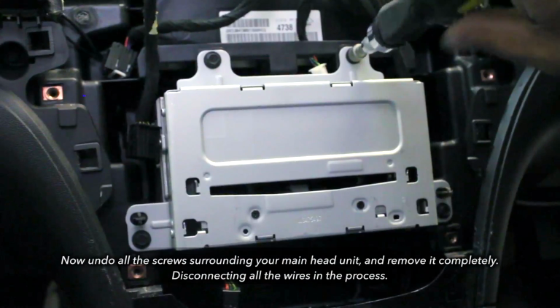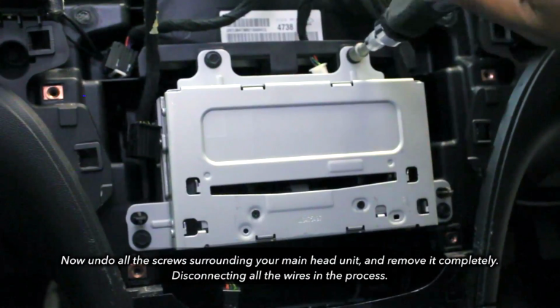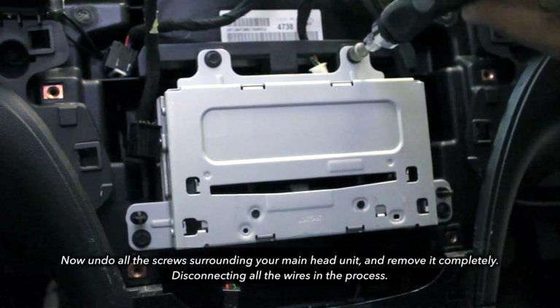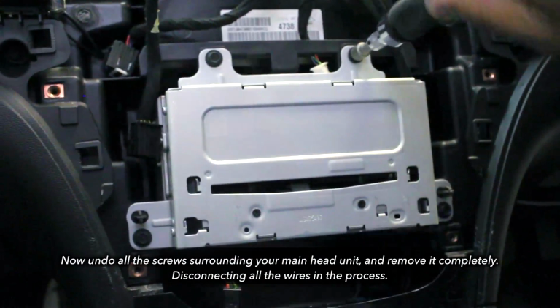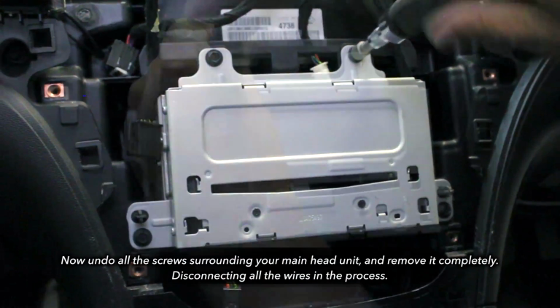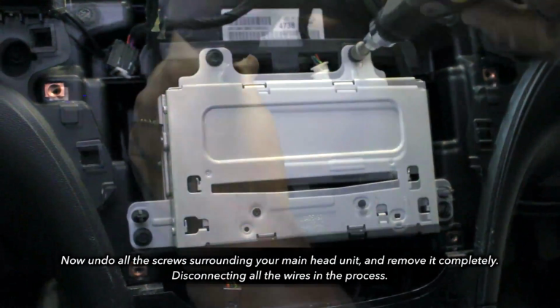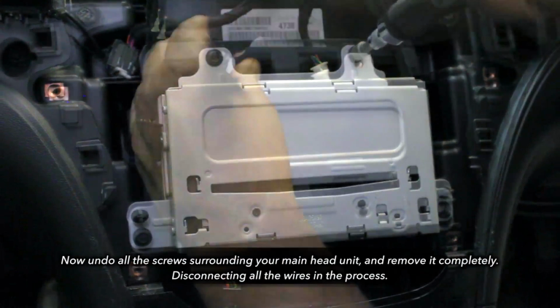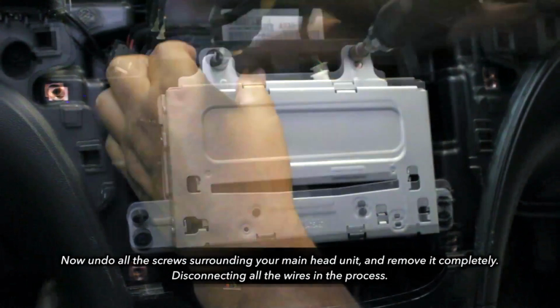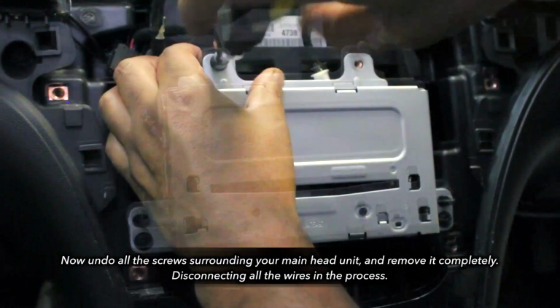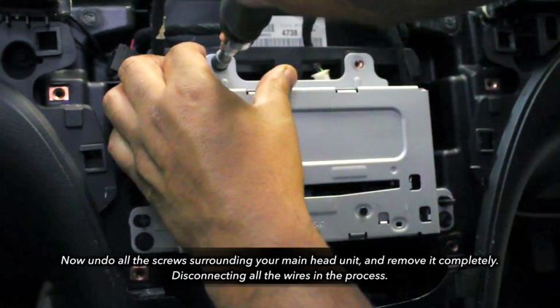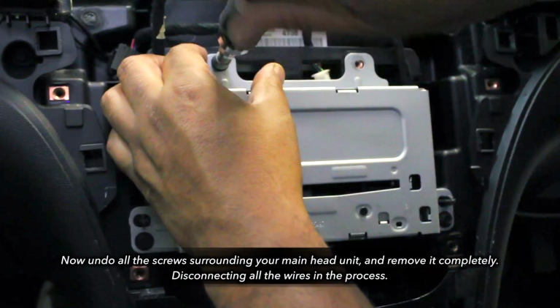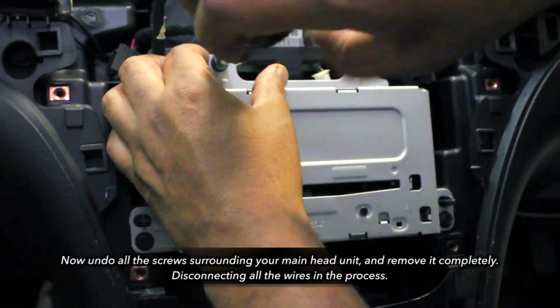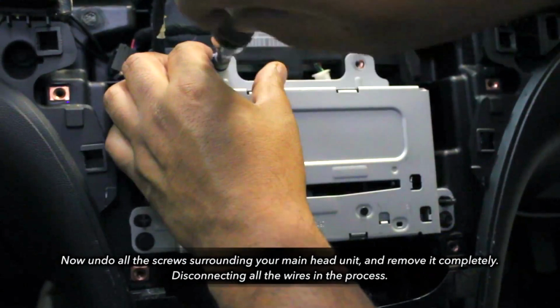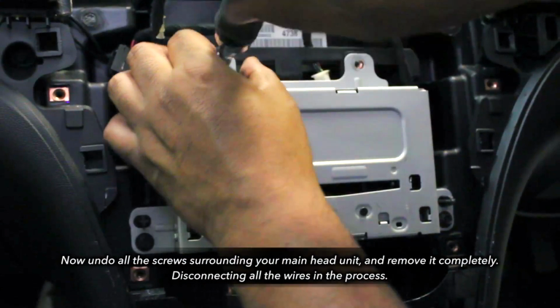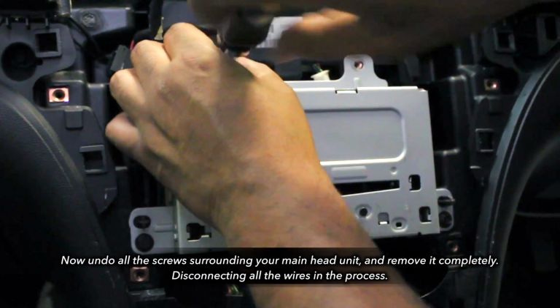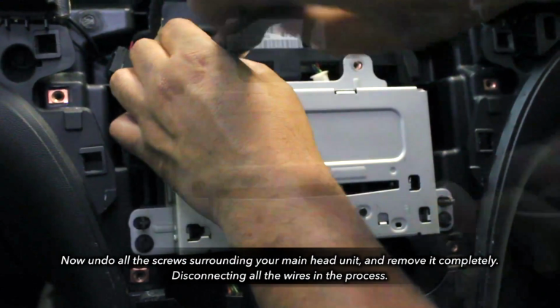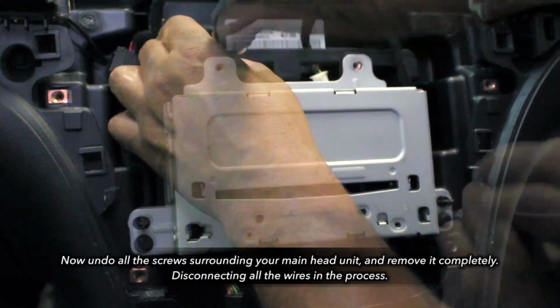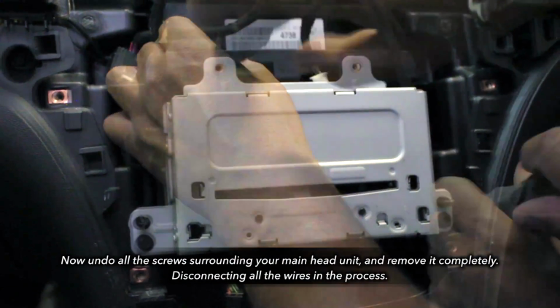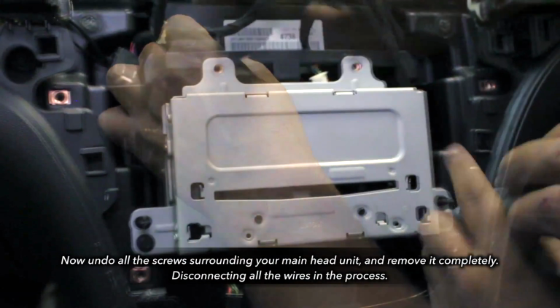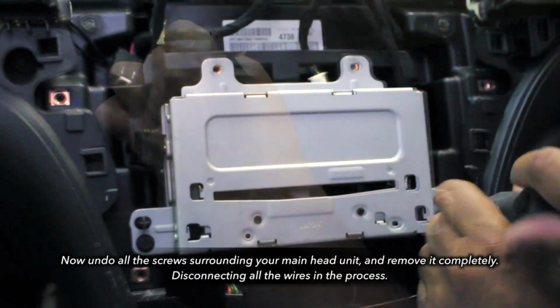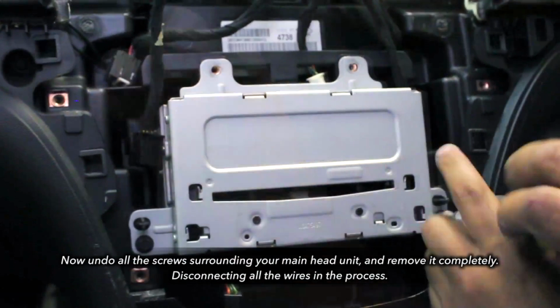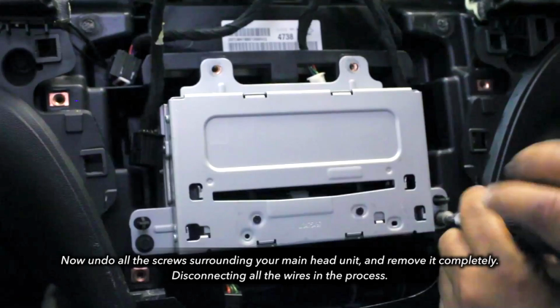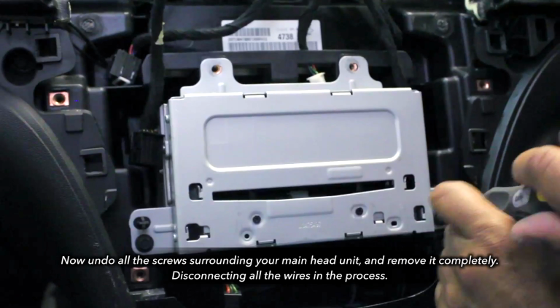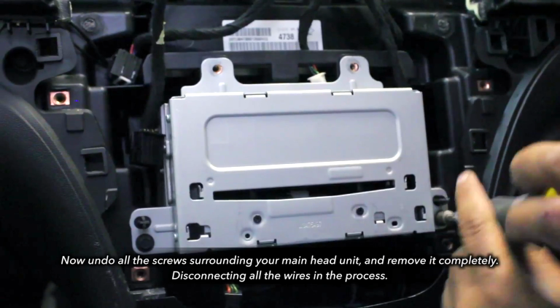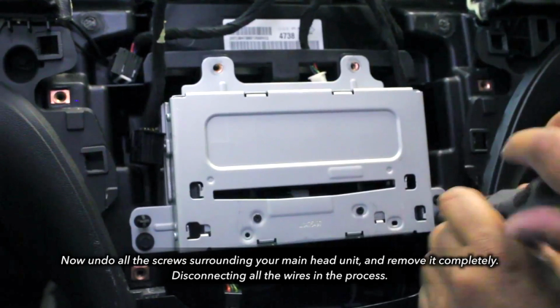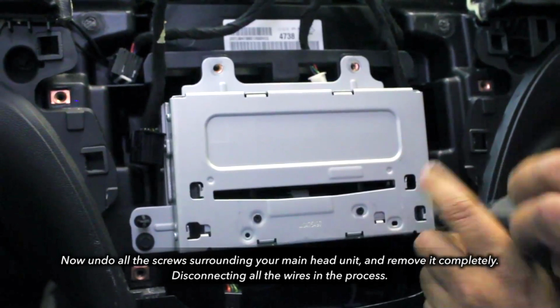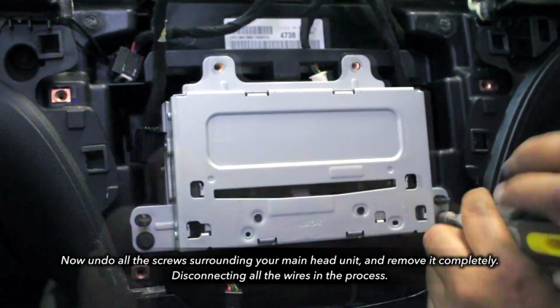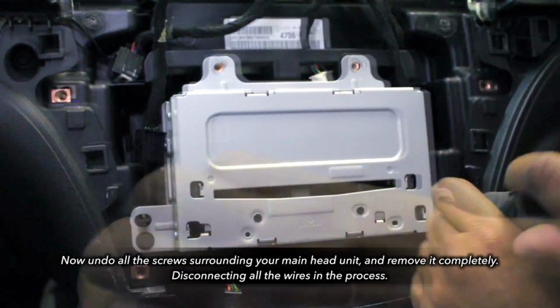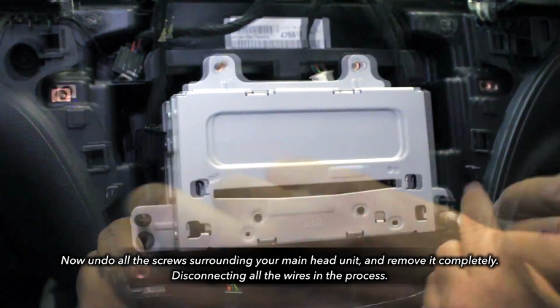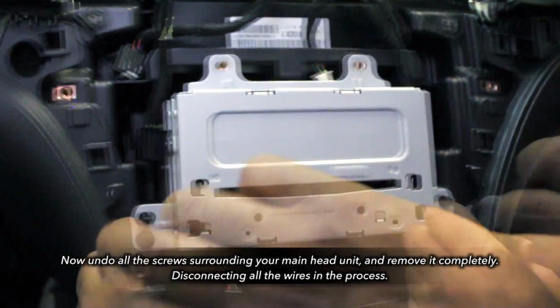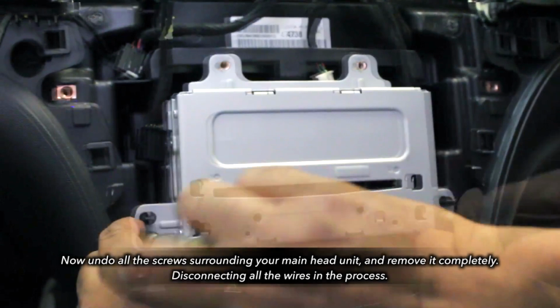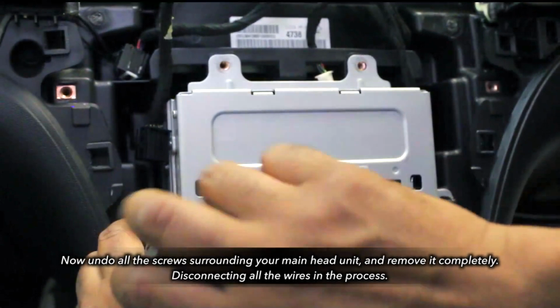Undo all the screws that surround your head unit and again remove it whilst removing all of the wiring.